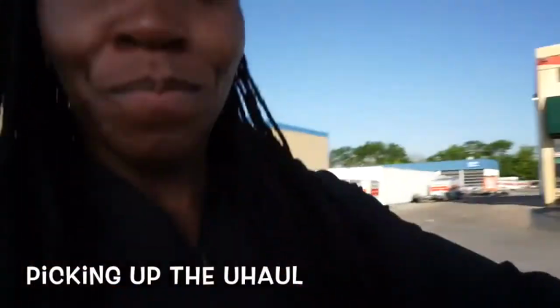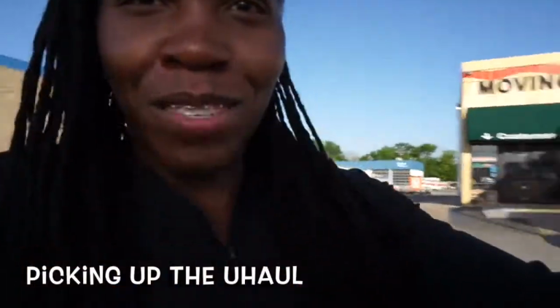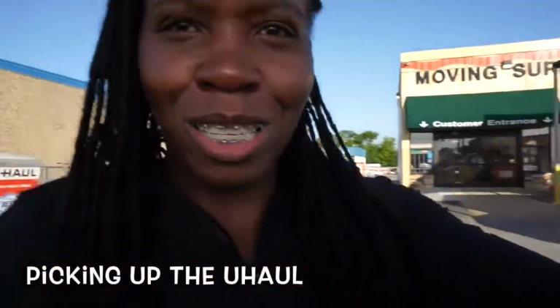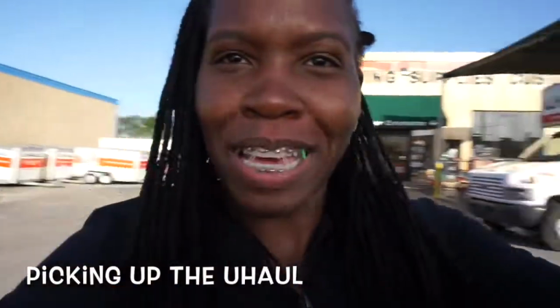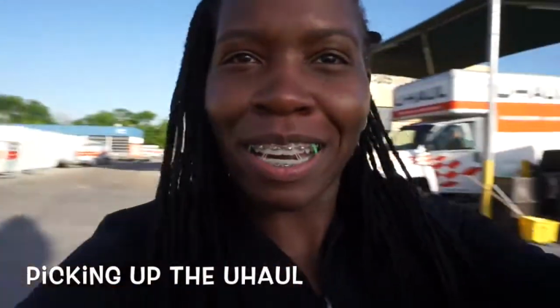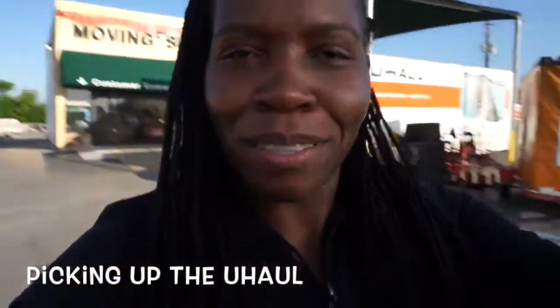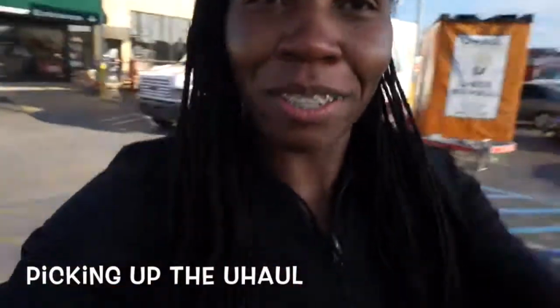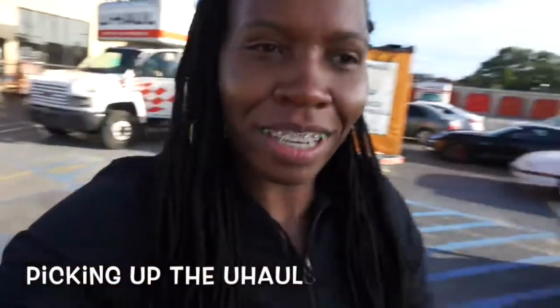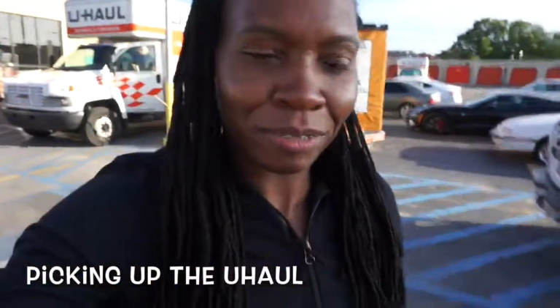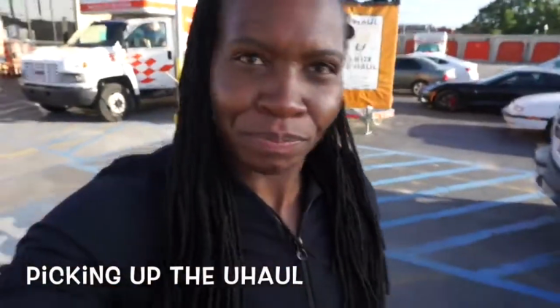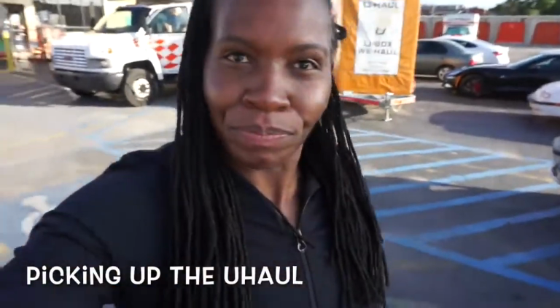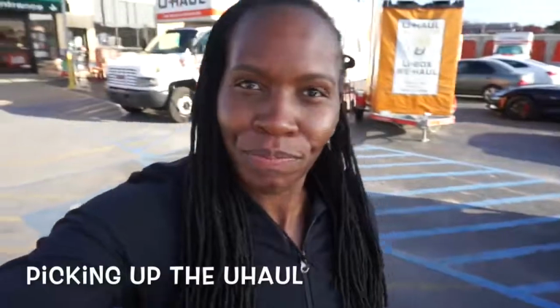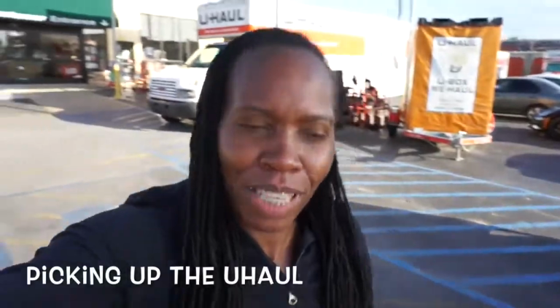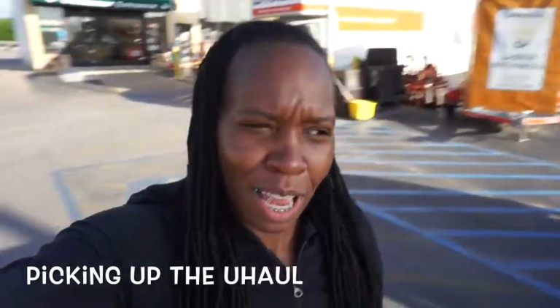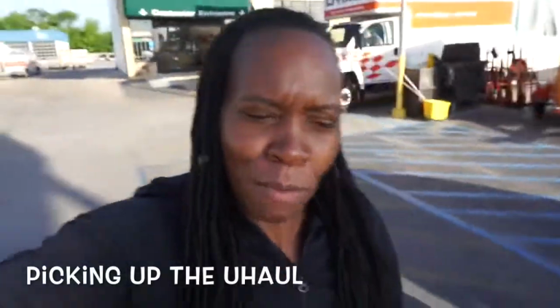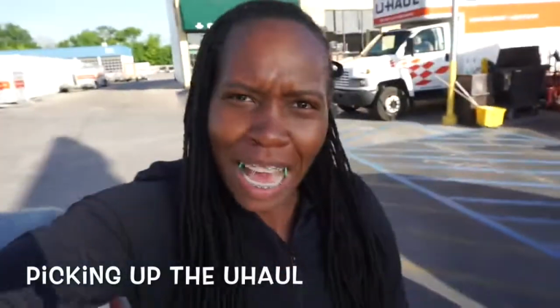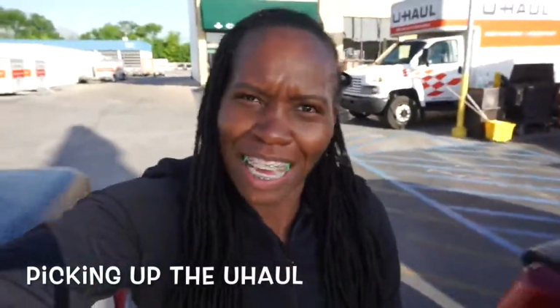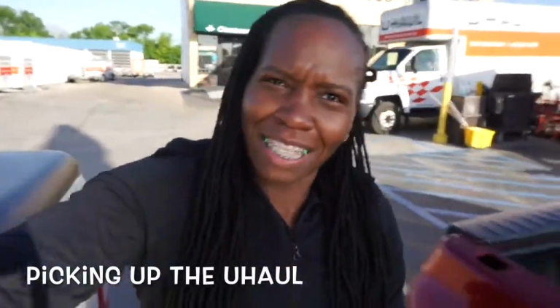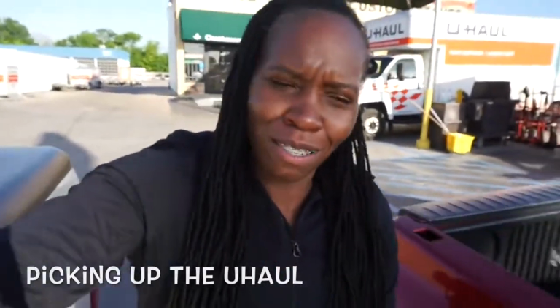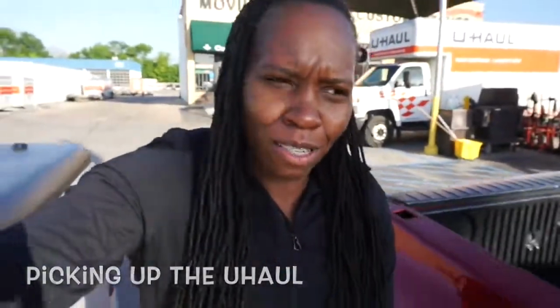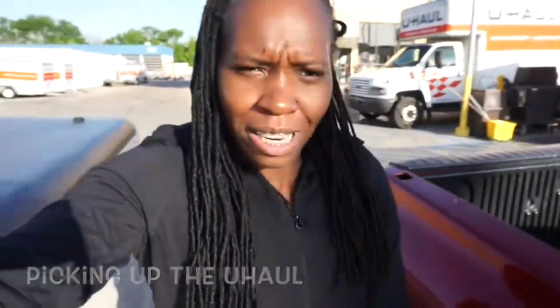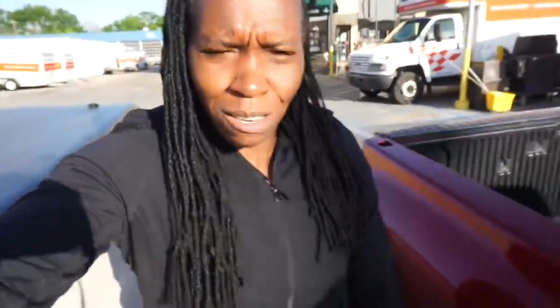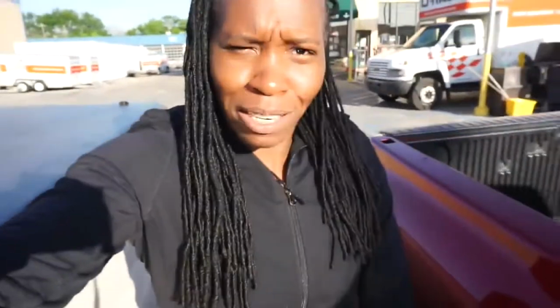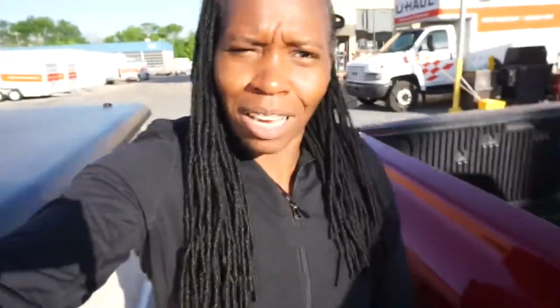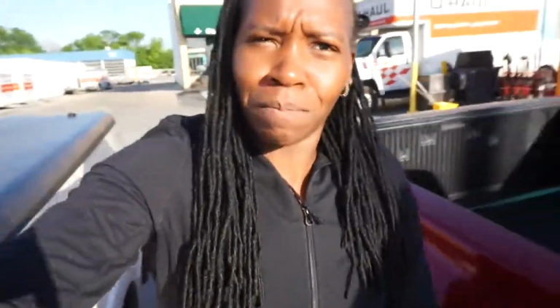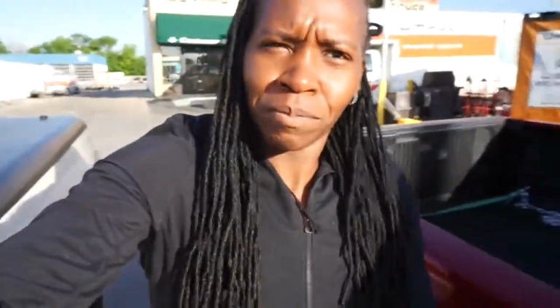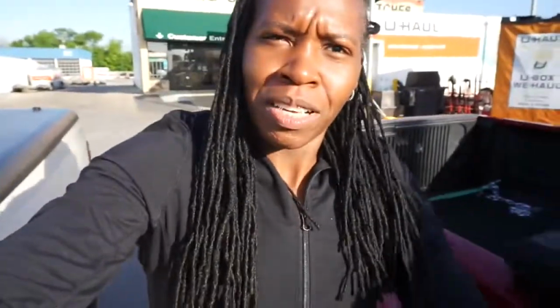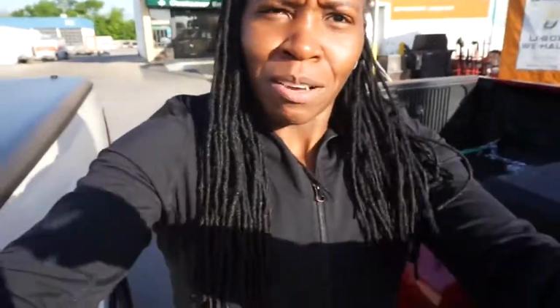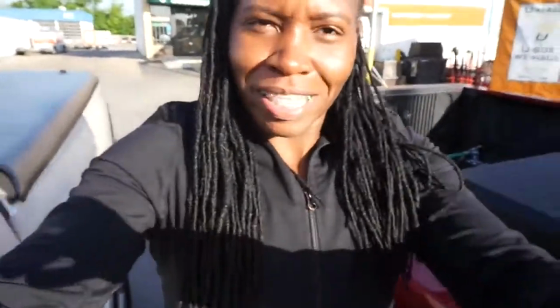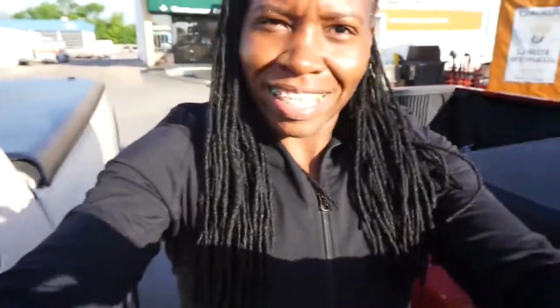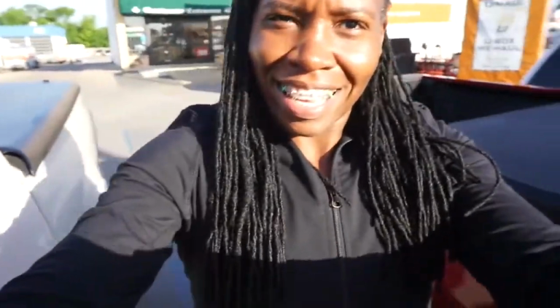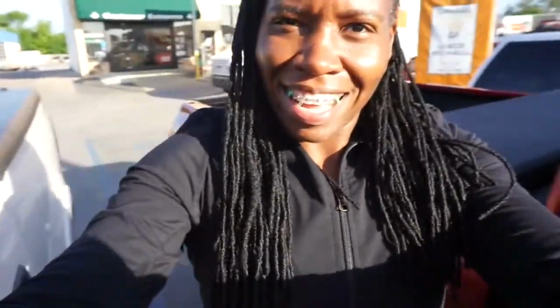Just picking up the truck. Head back, guys. Gonna load it on up. Wish us luck.